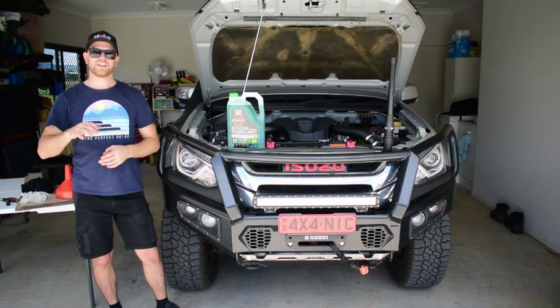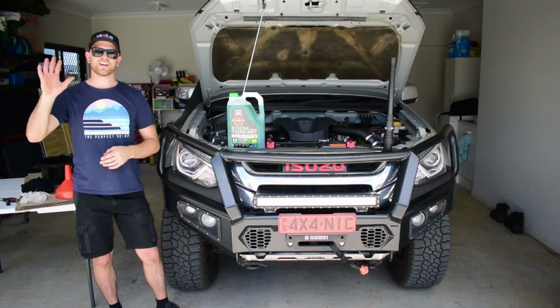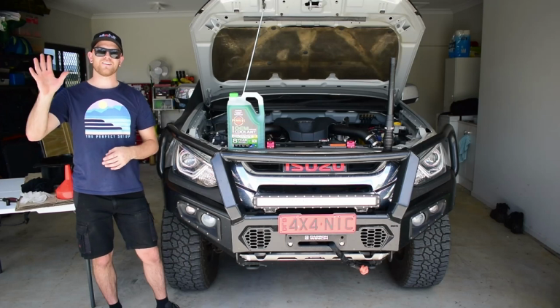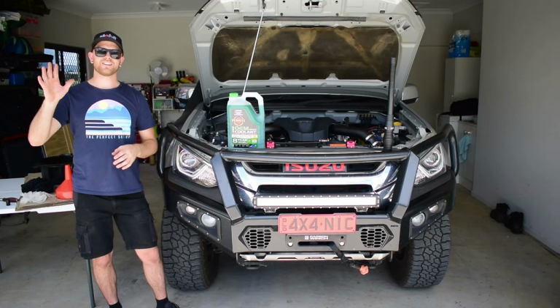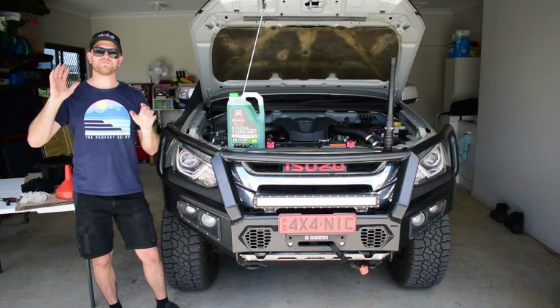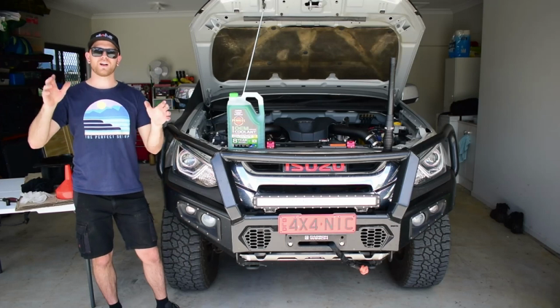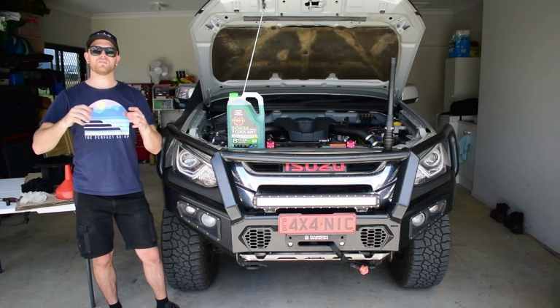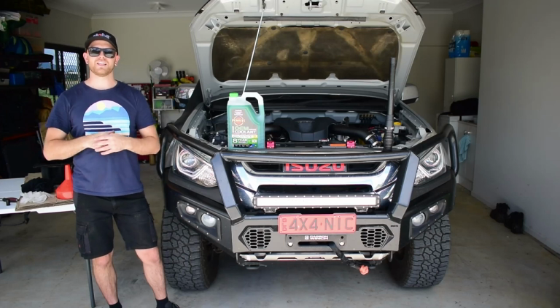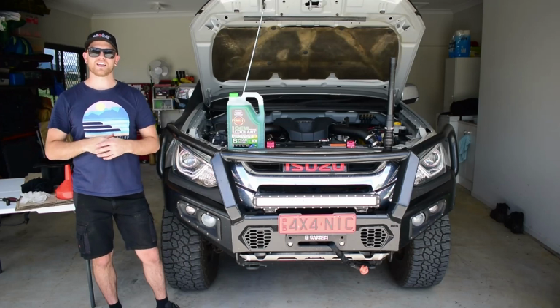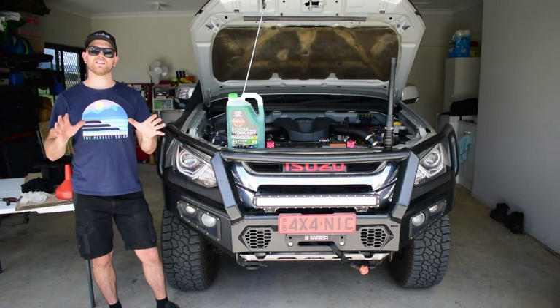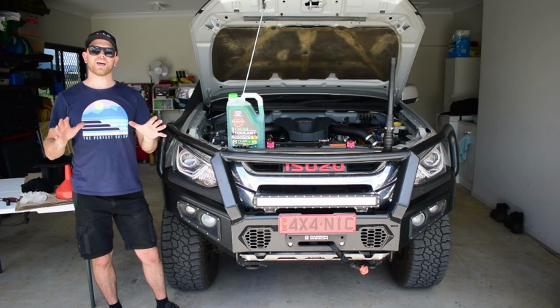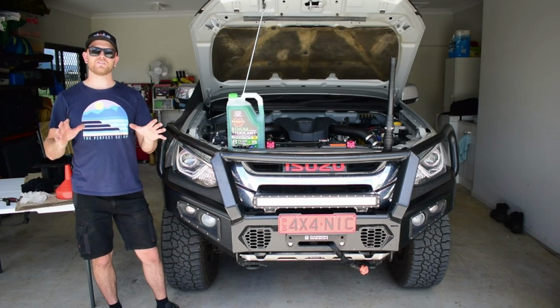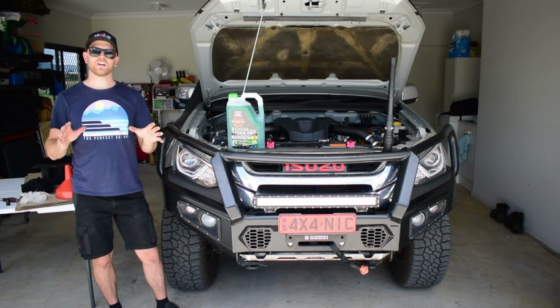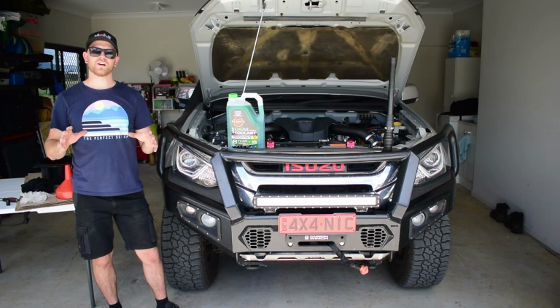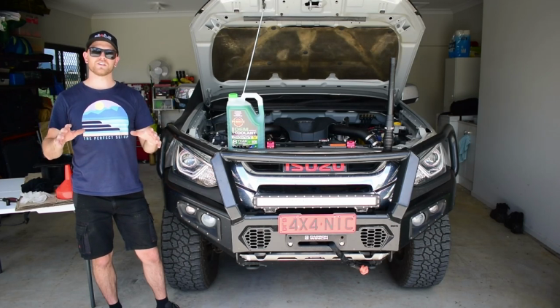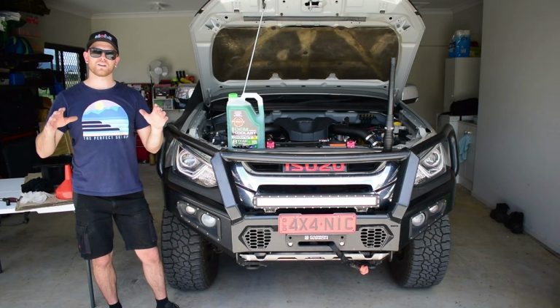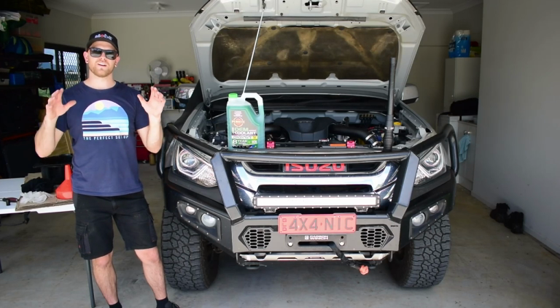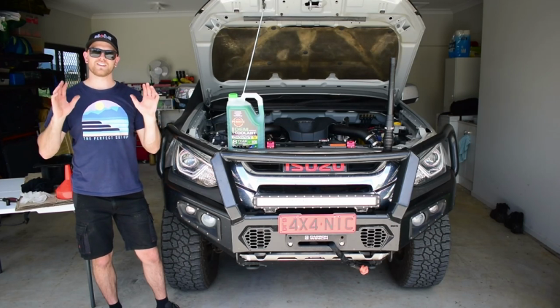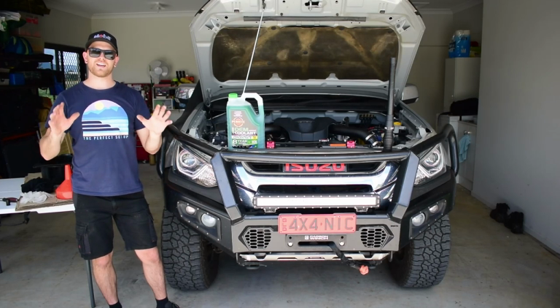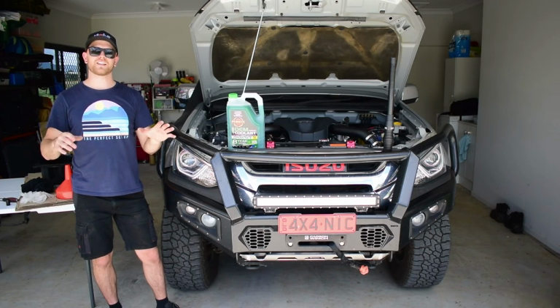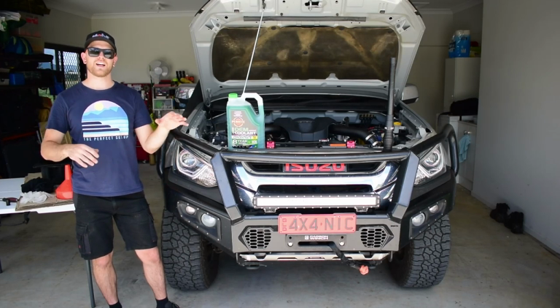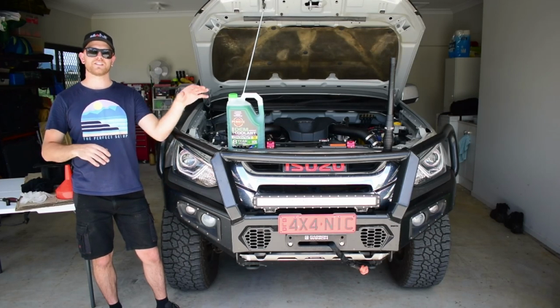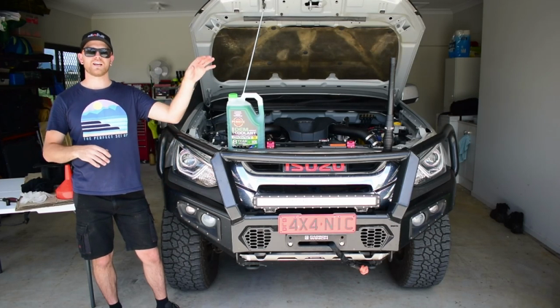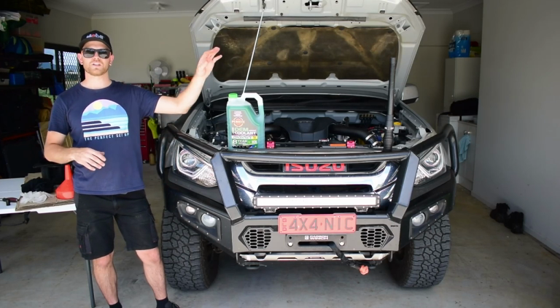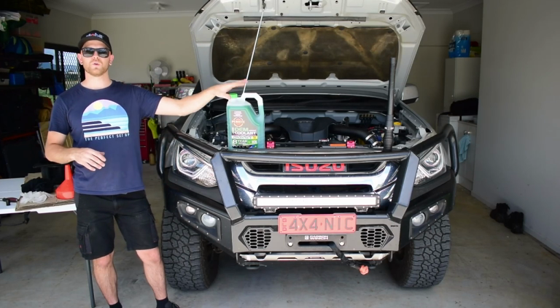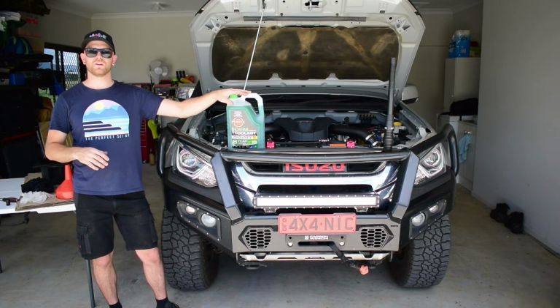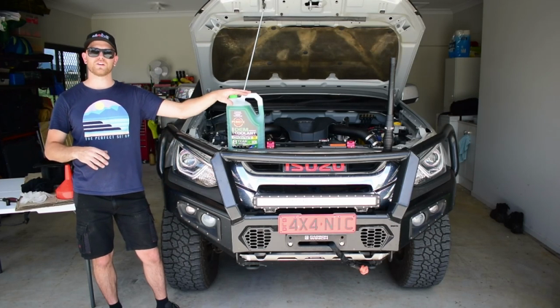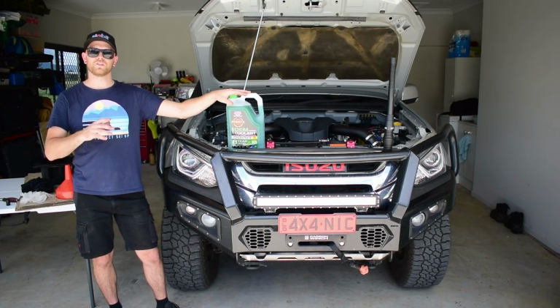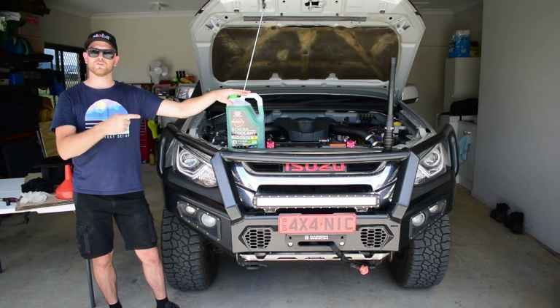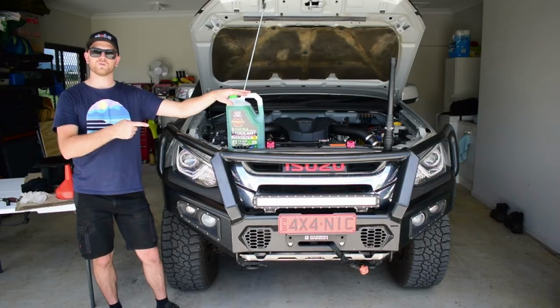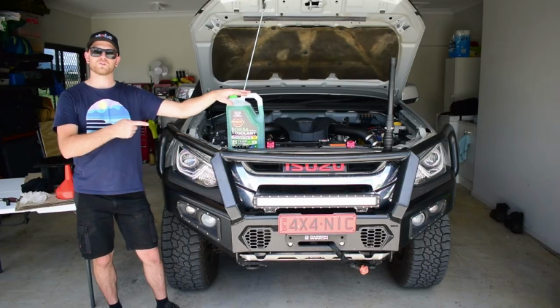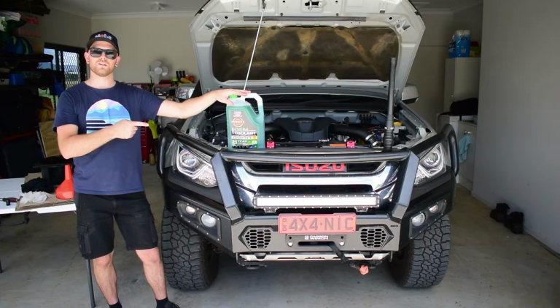G'day guys, my name's Nick. In today's video I'm going to show you exactly how to change the coolant on your four-wheel drive.